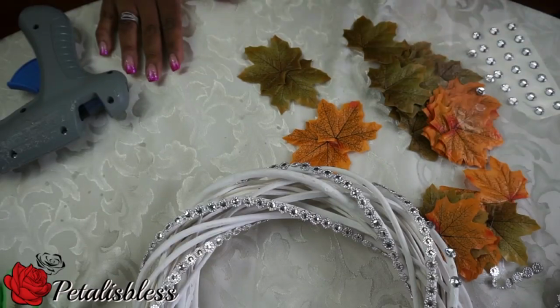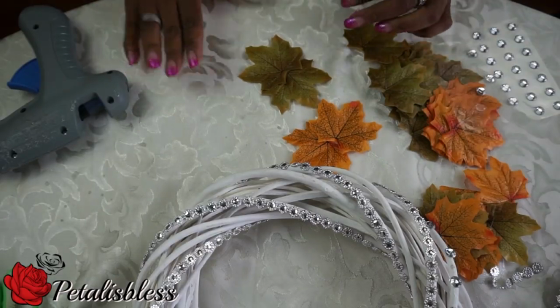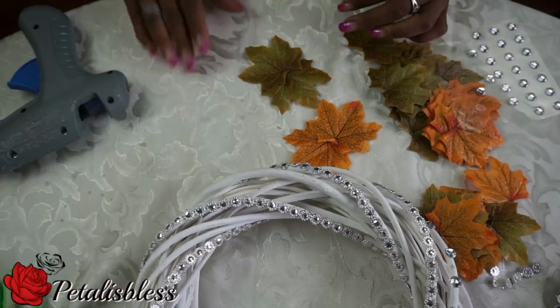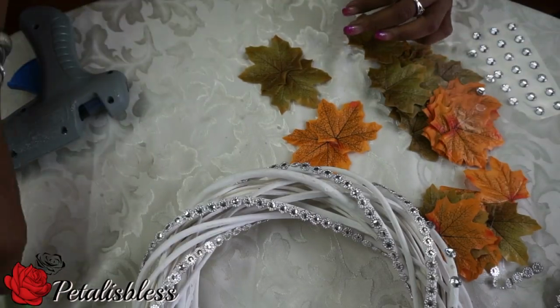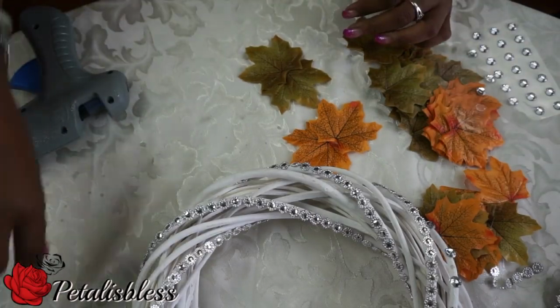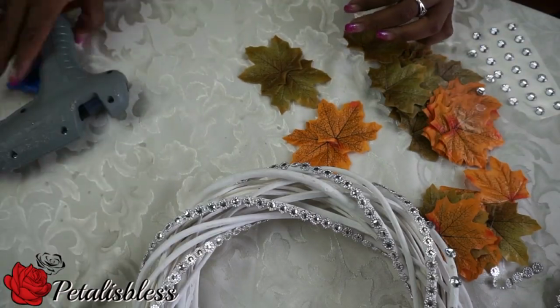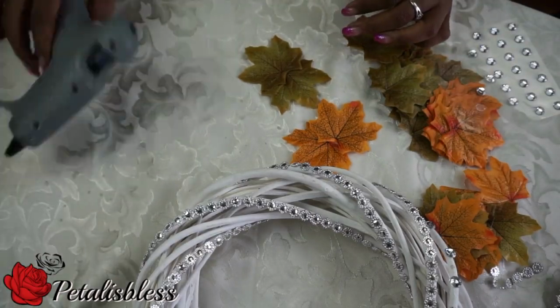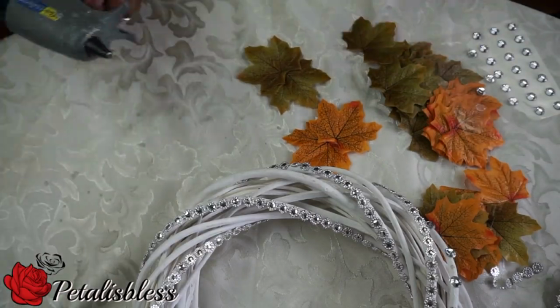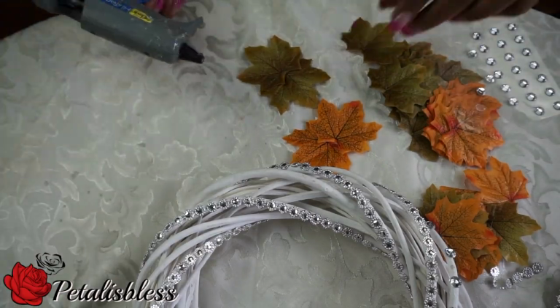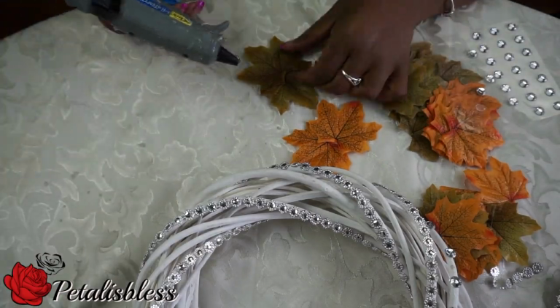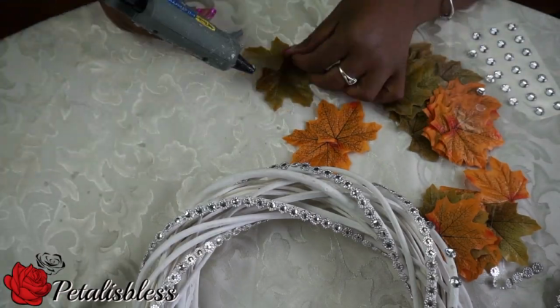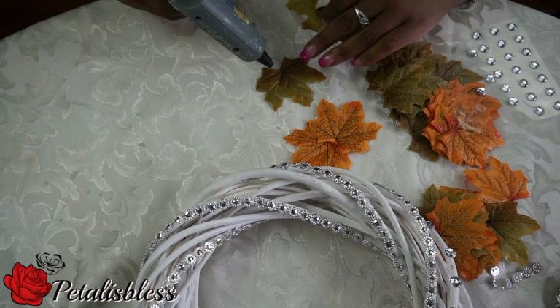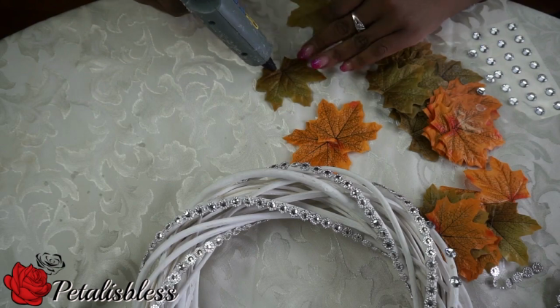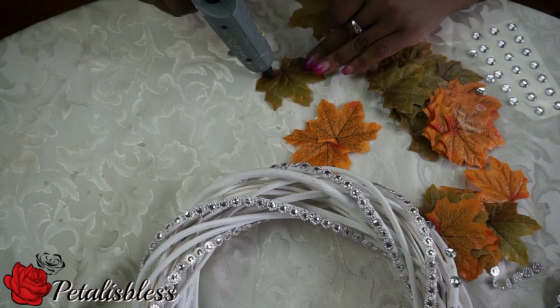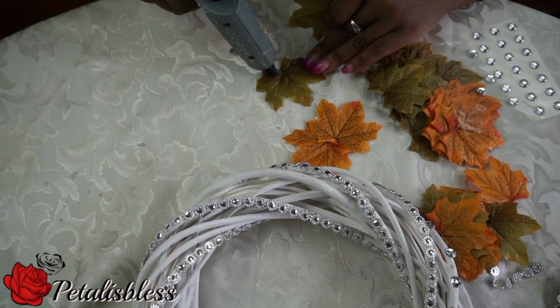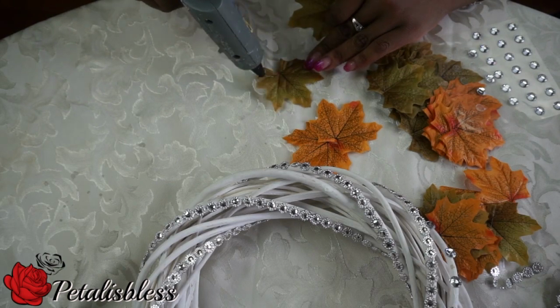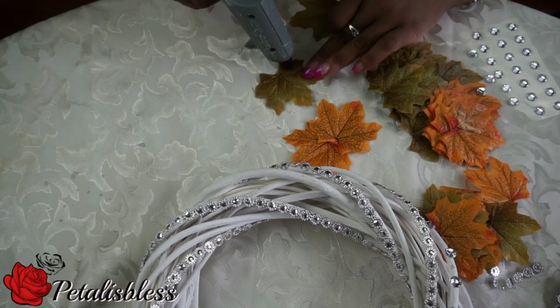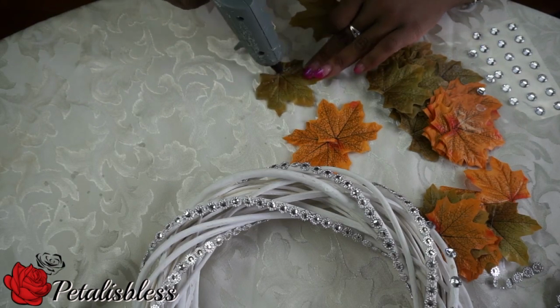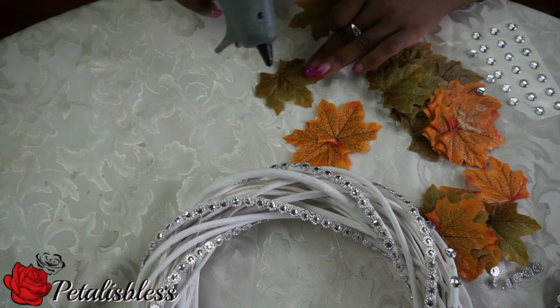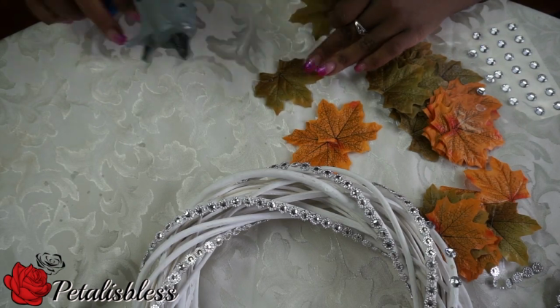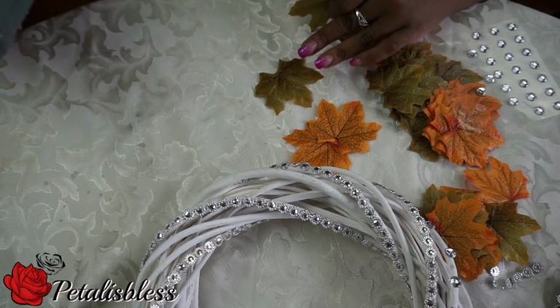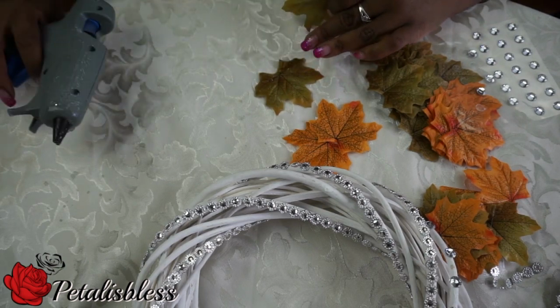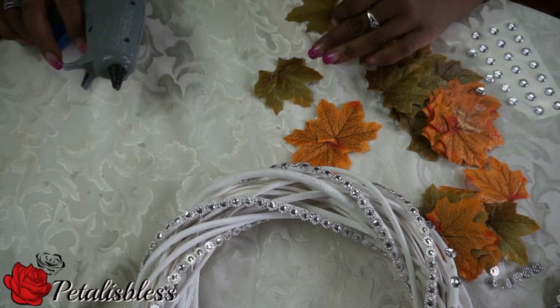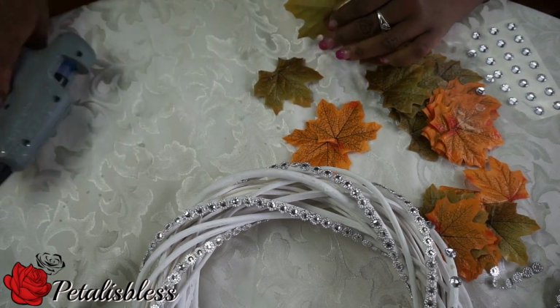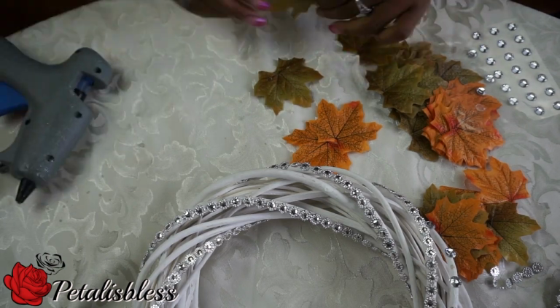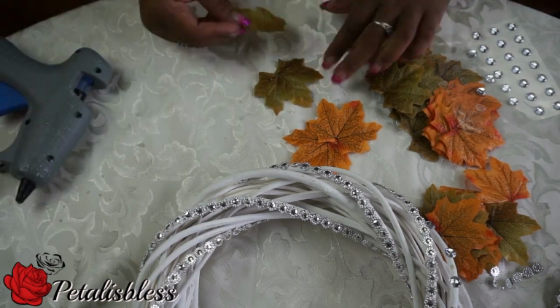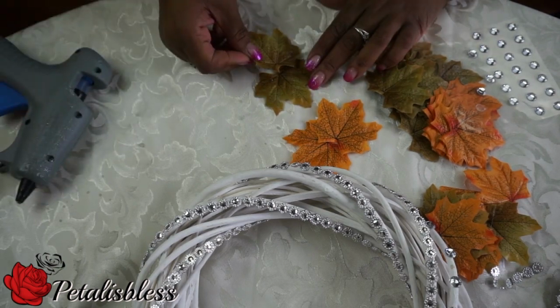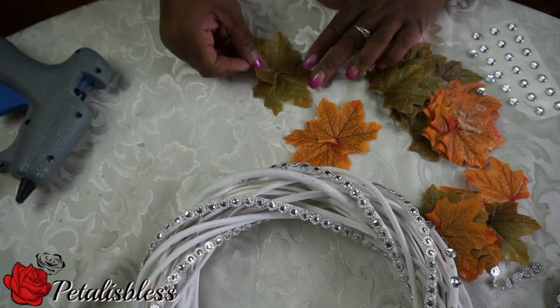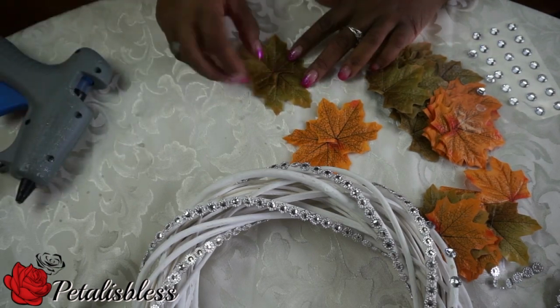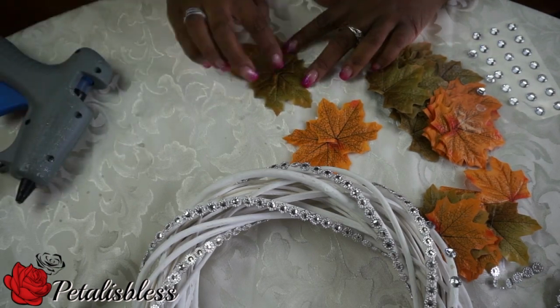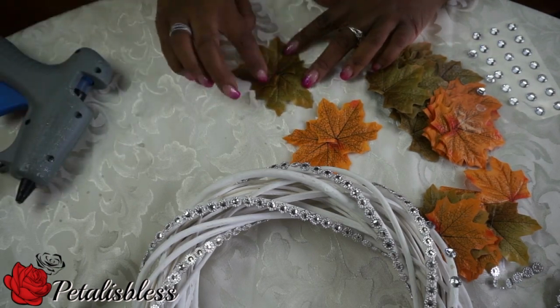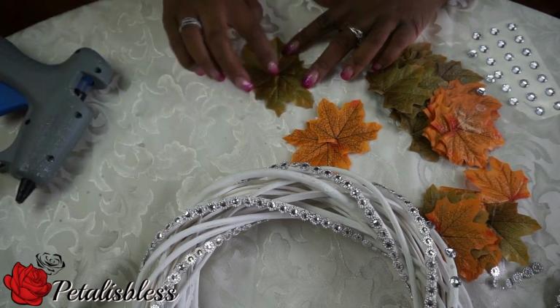Now we're gonna arrange our leaves together — just gonna glue them together in a pattern.